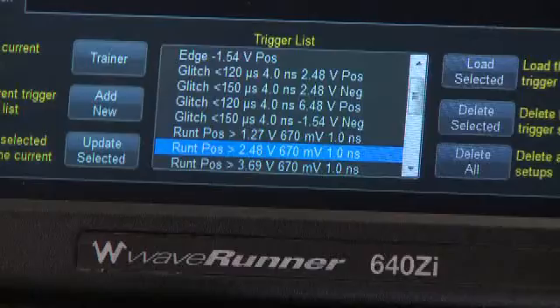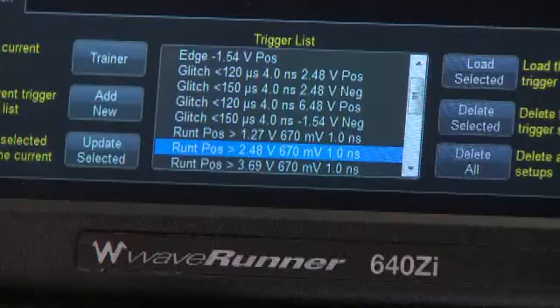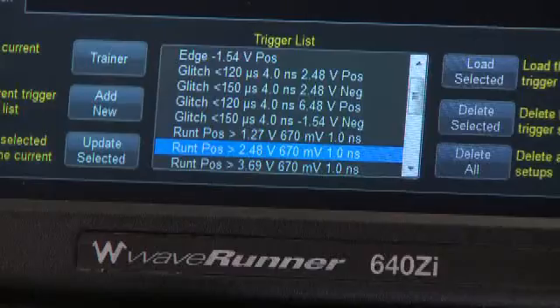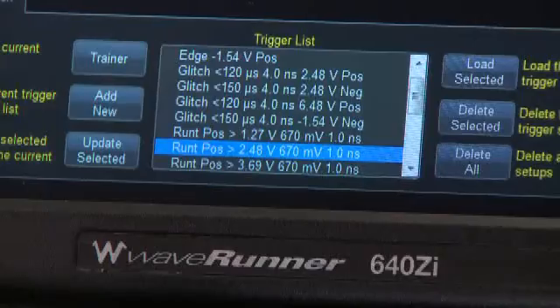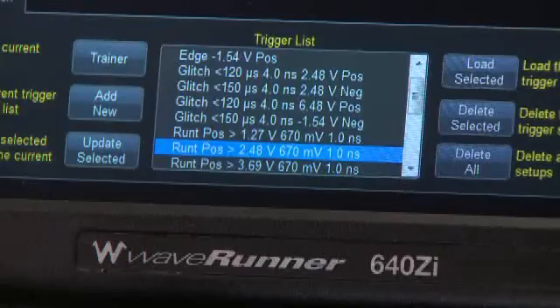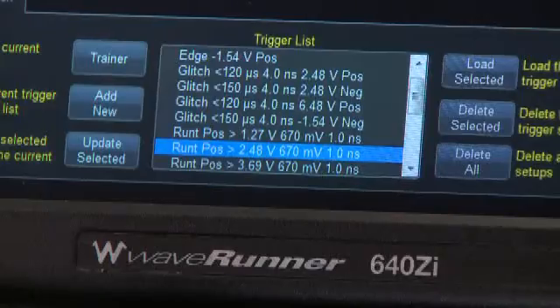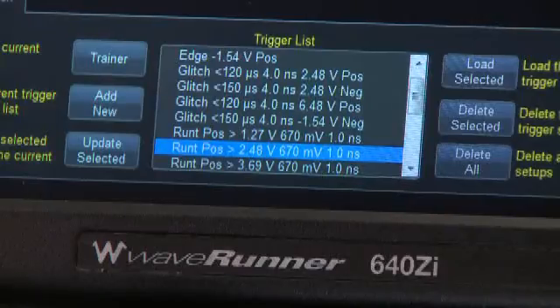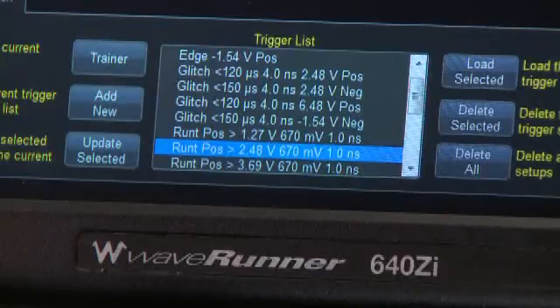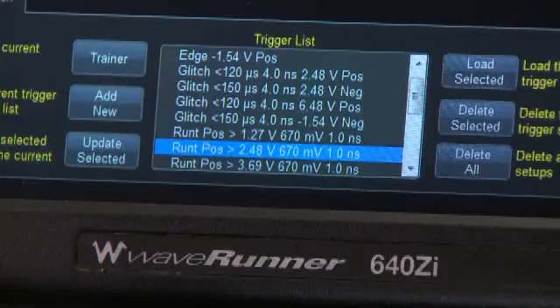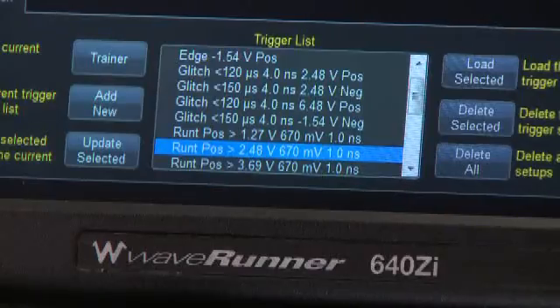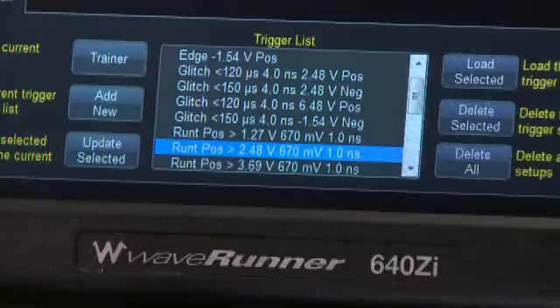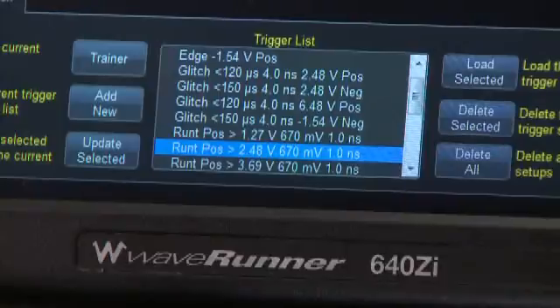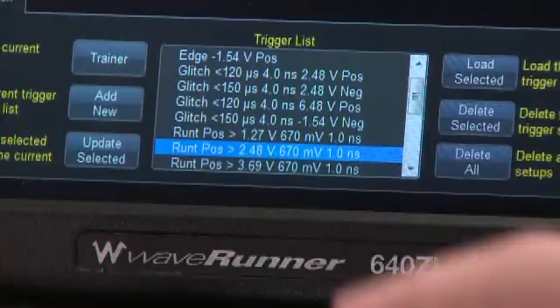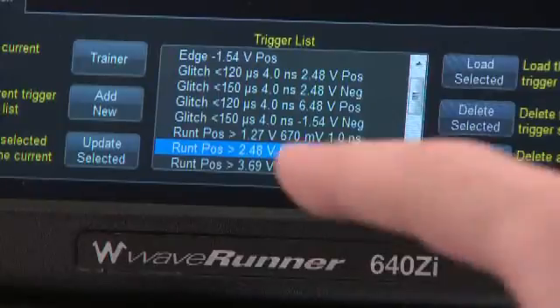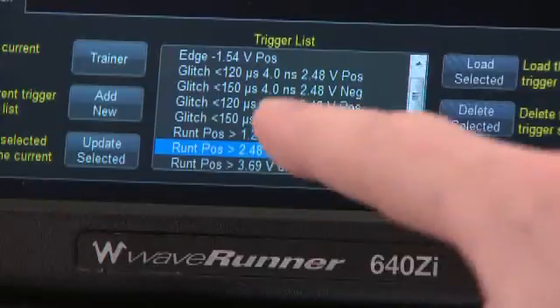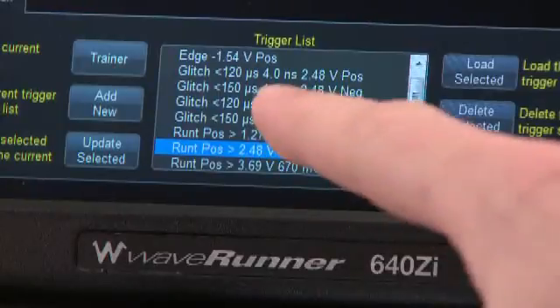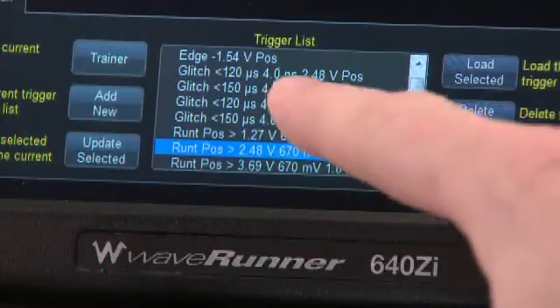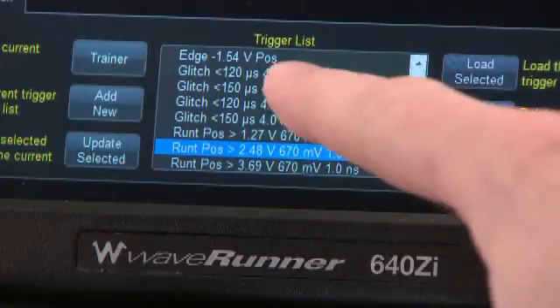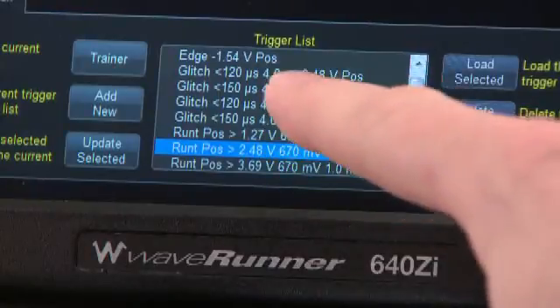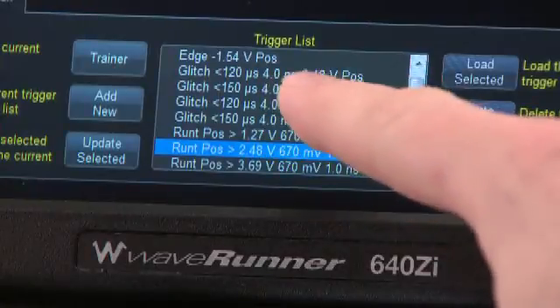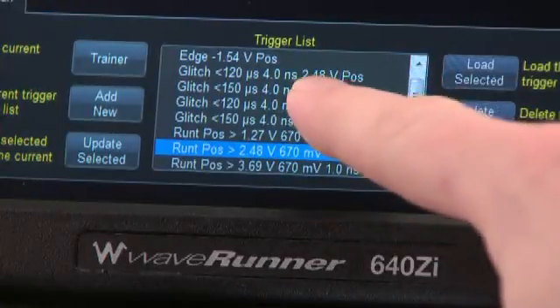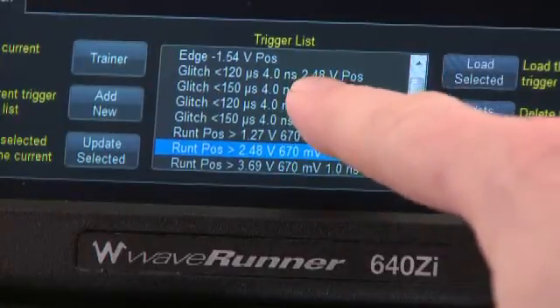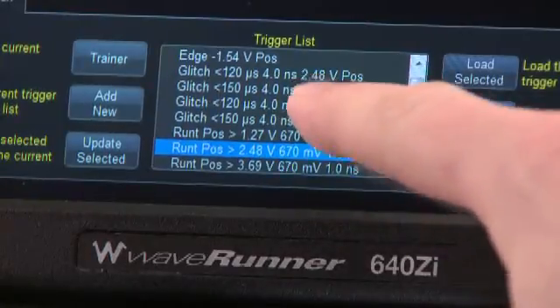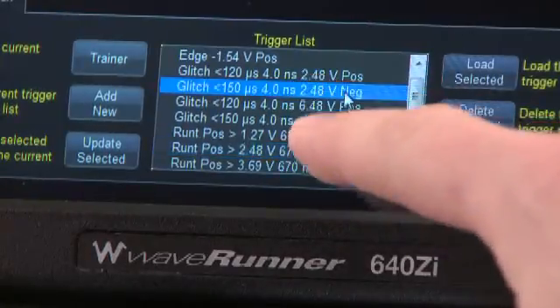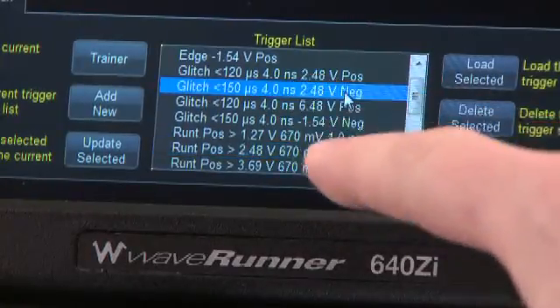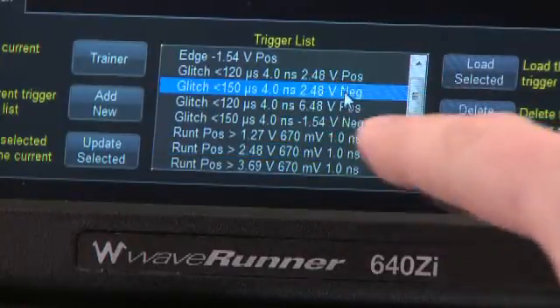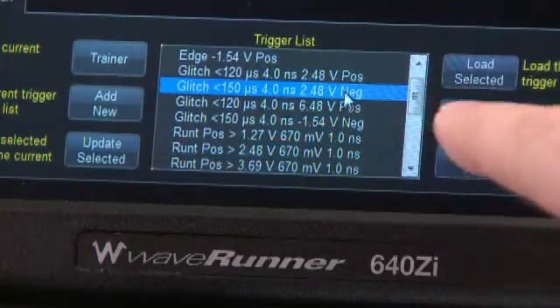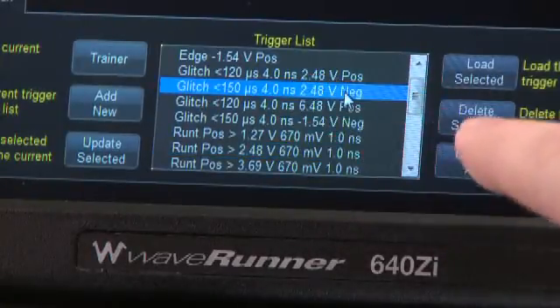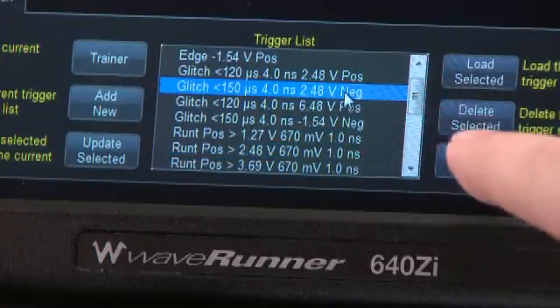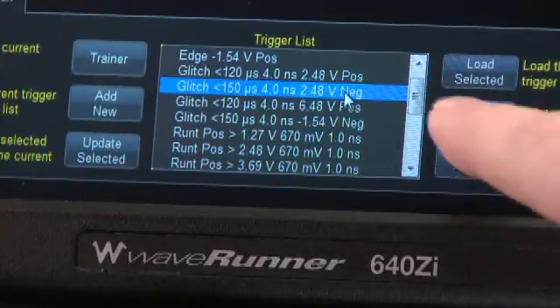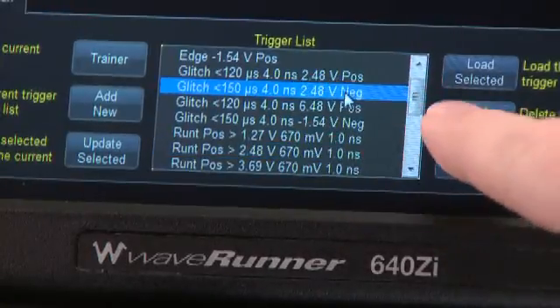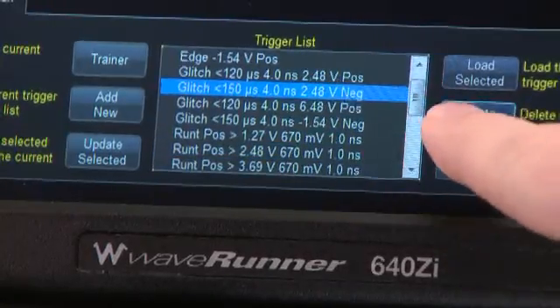You can manually add or remove trigger events that better suit the specific application.